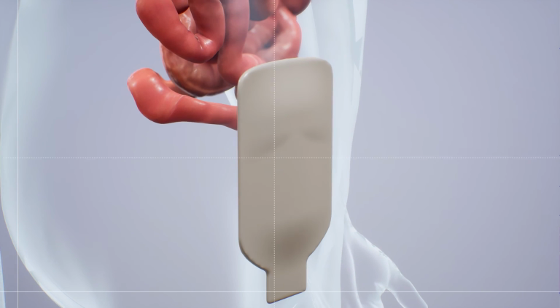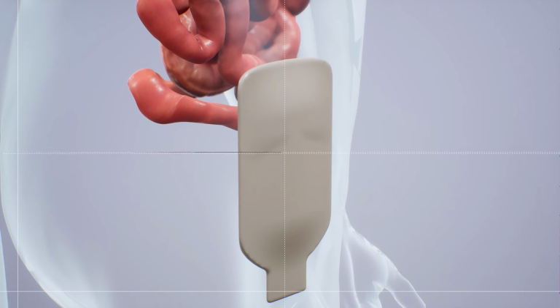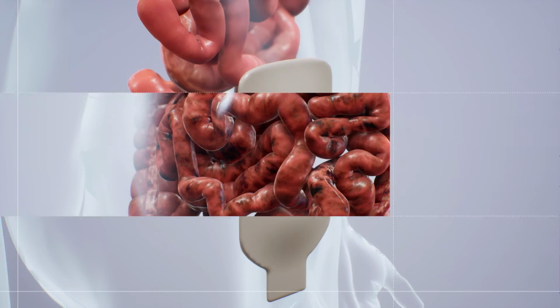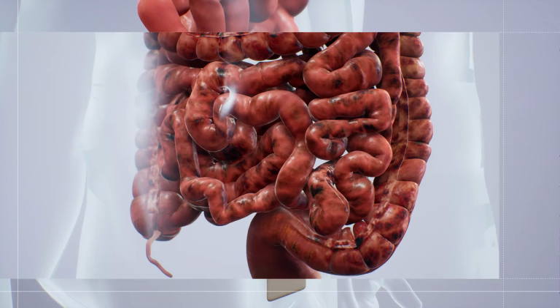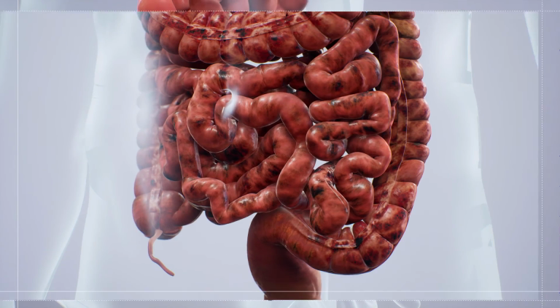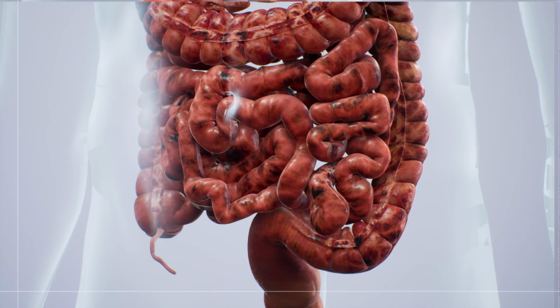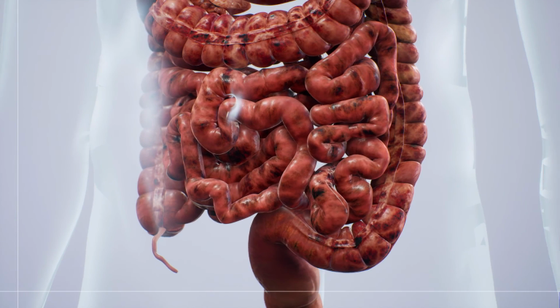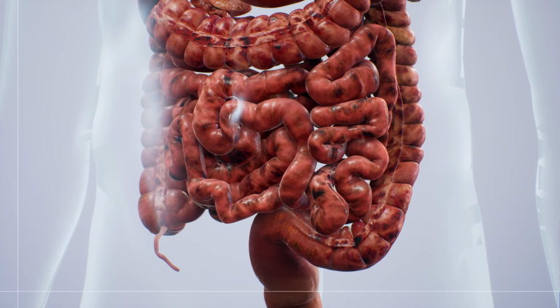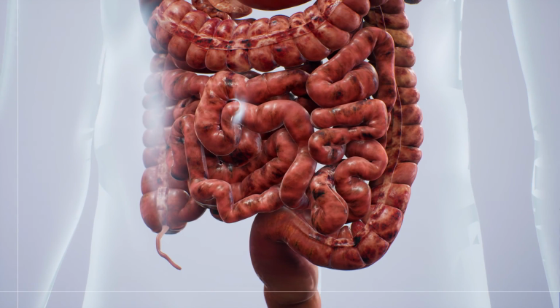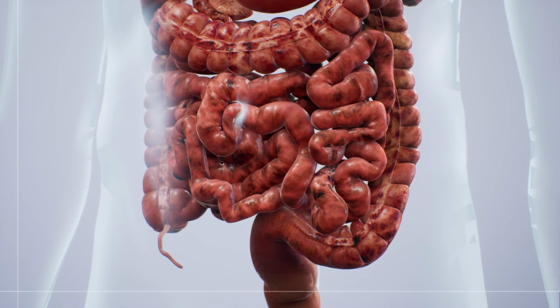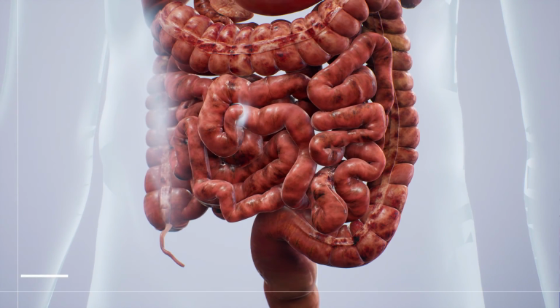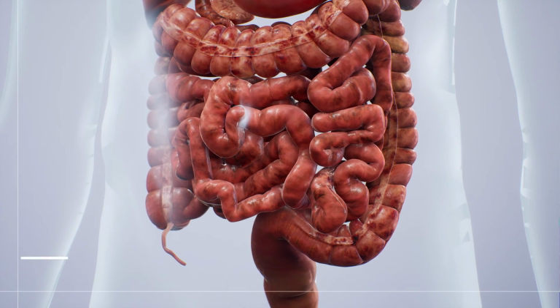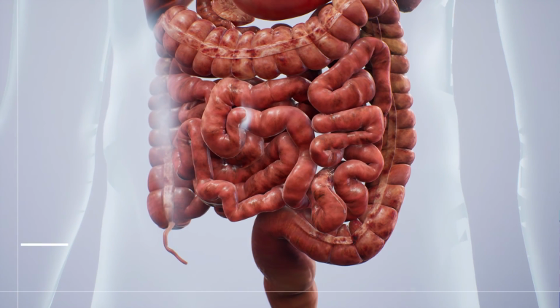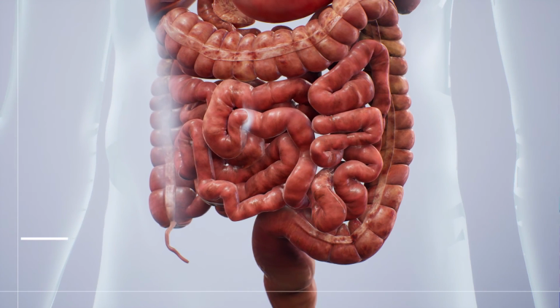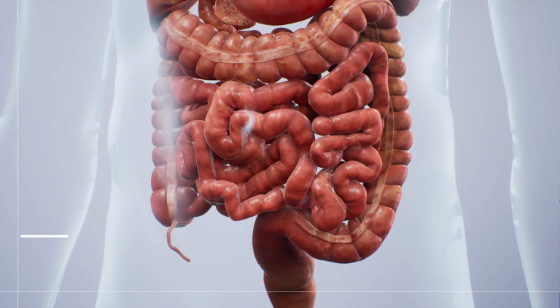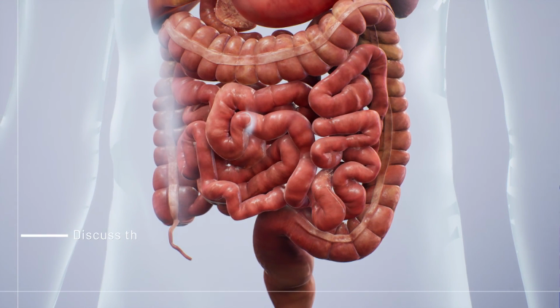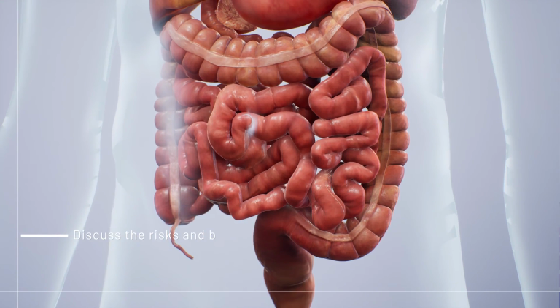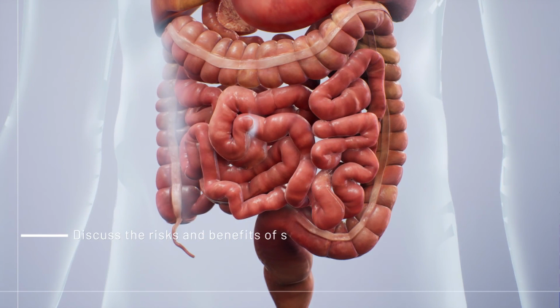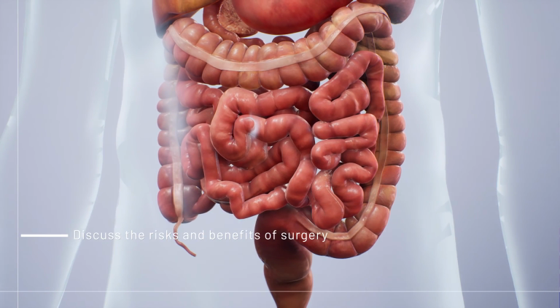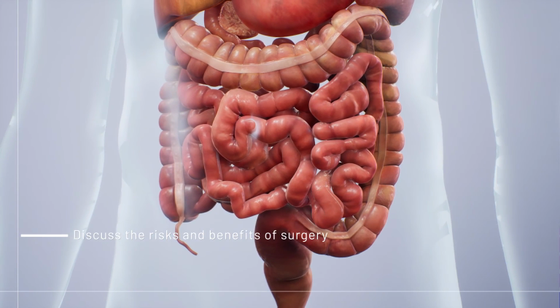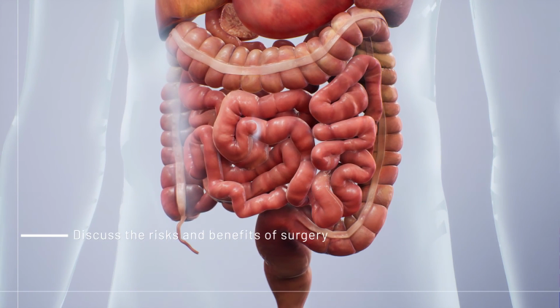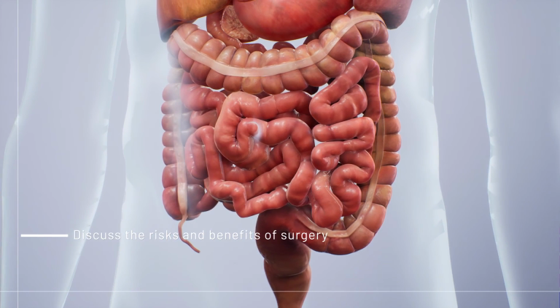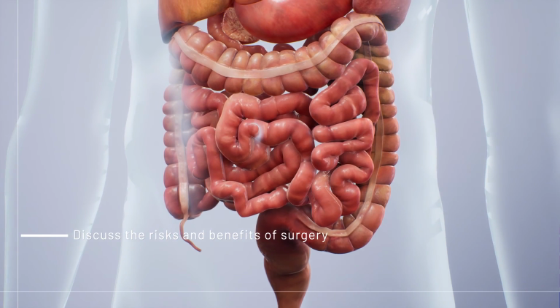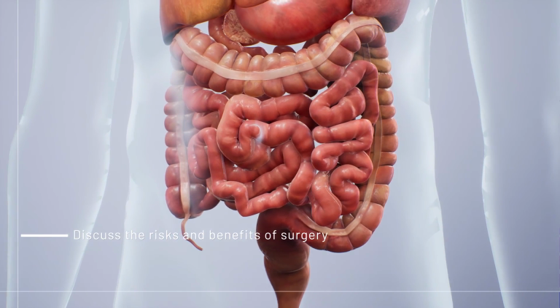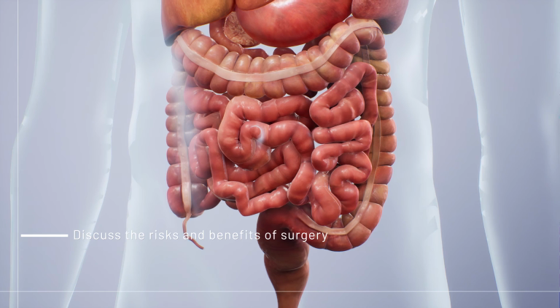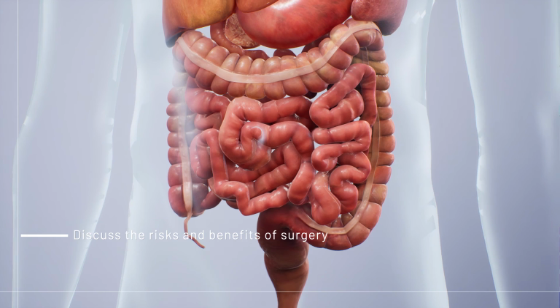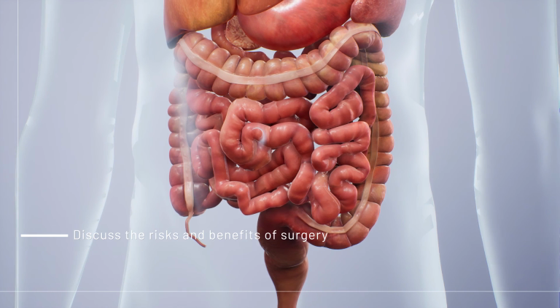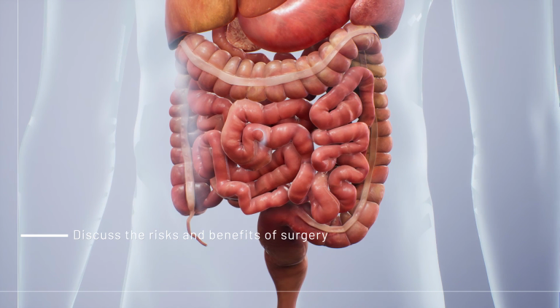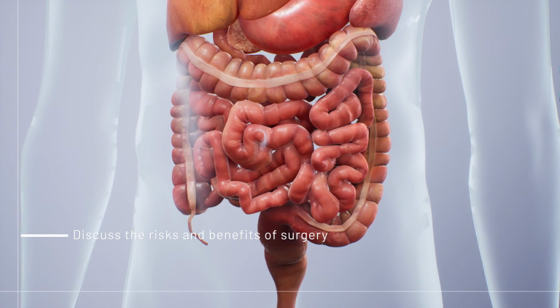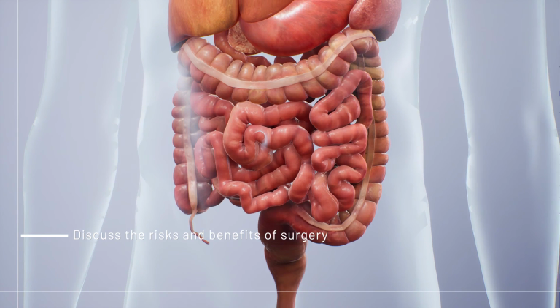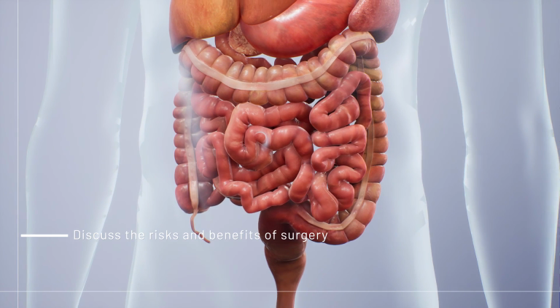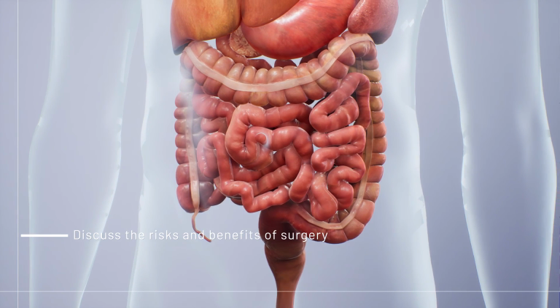Talk with your doctor to discuss the risks and benefits of surgery to see which may be the best for your condition.